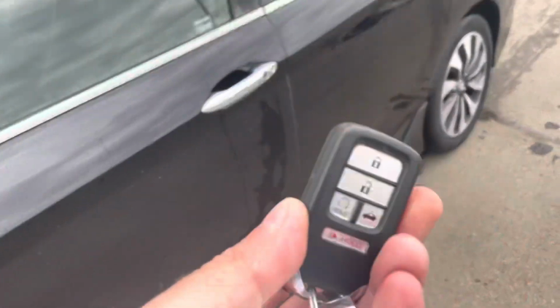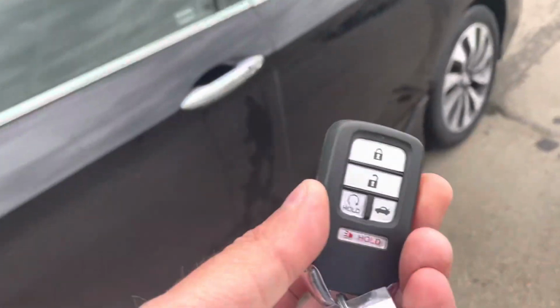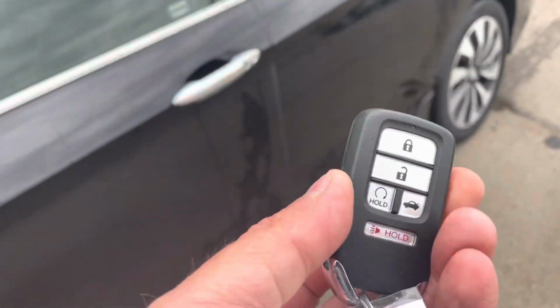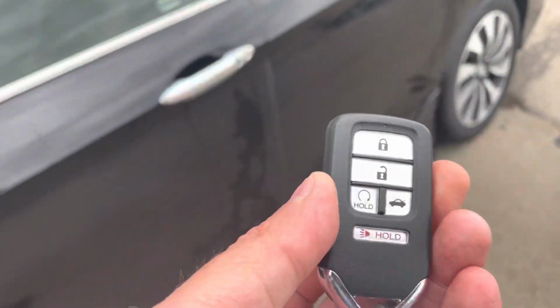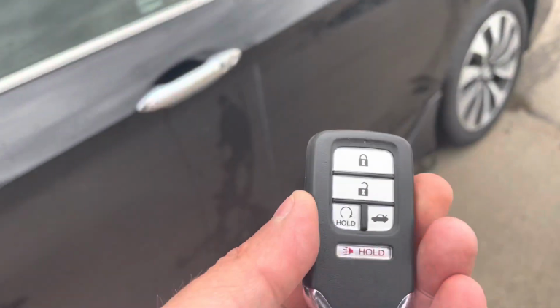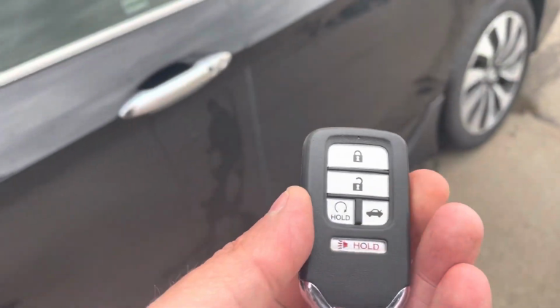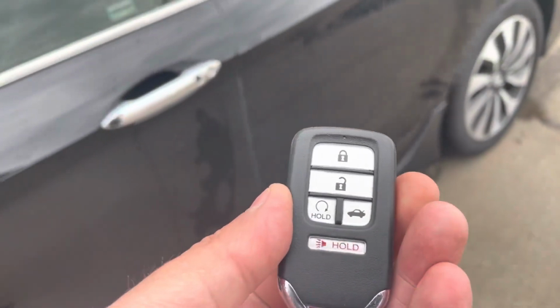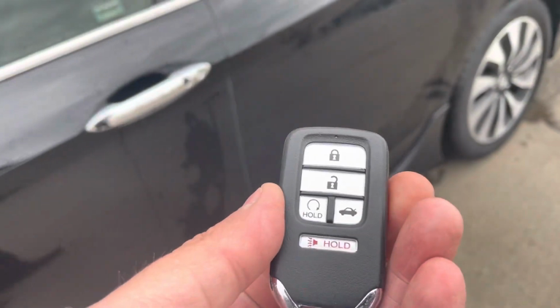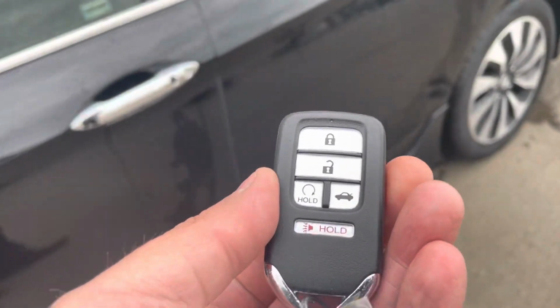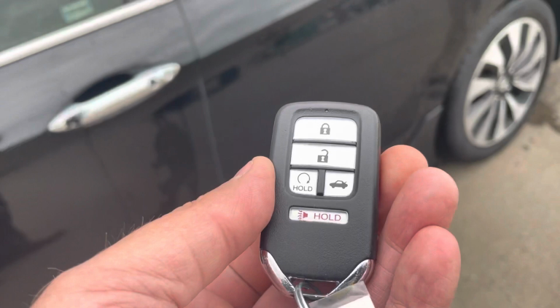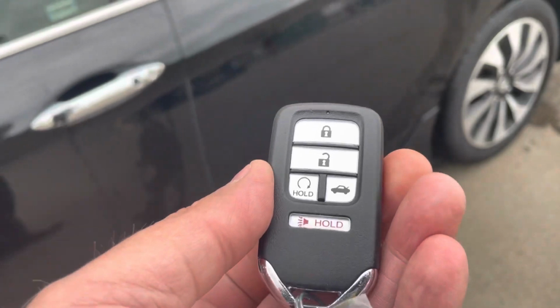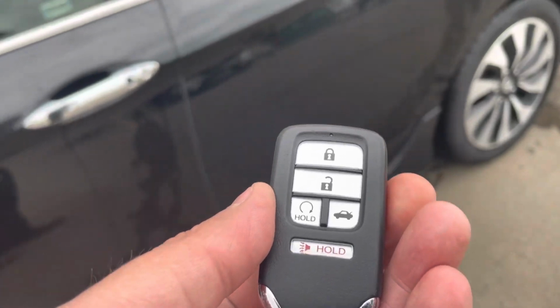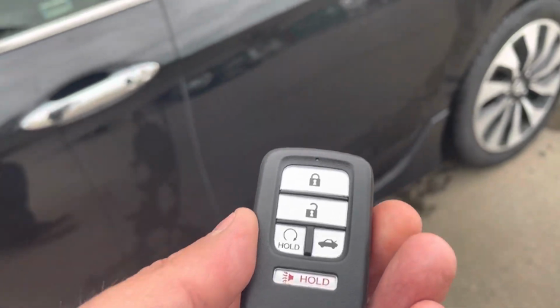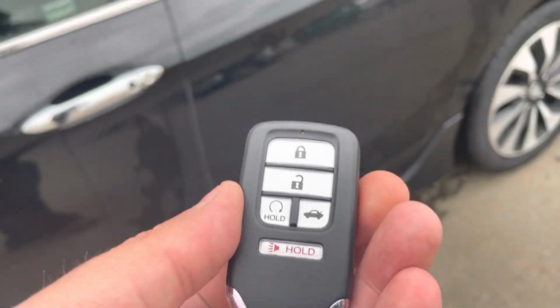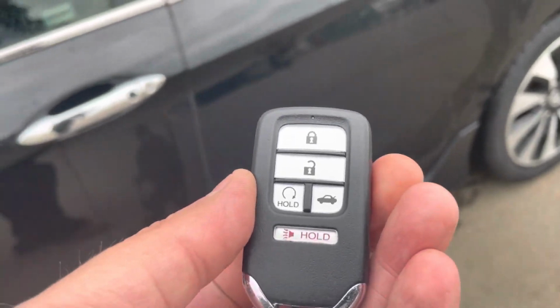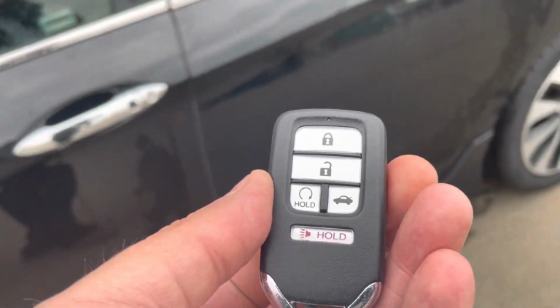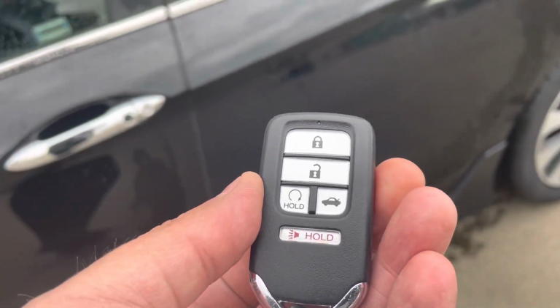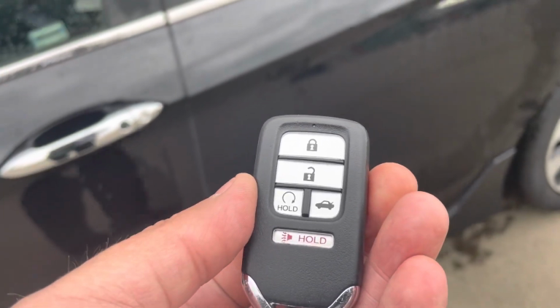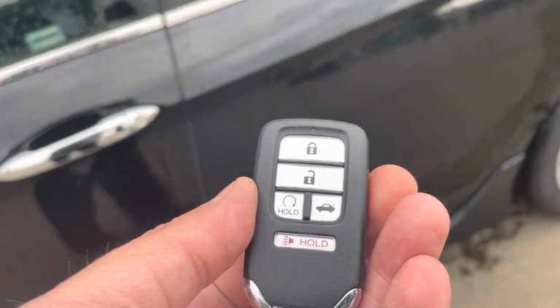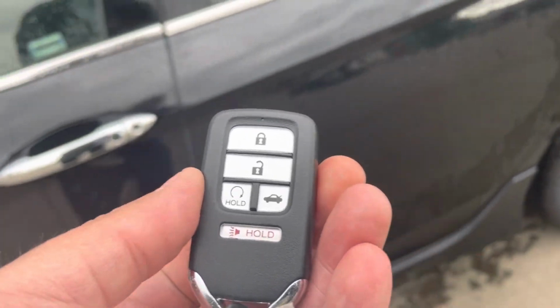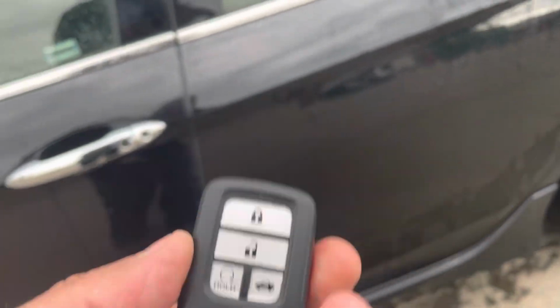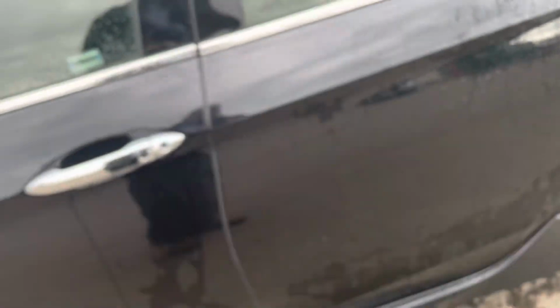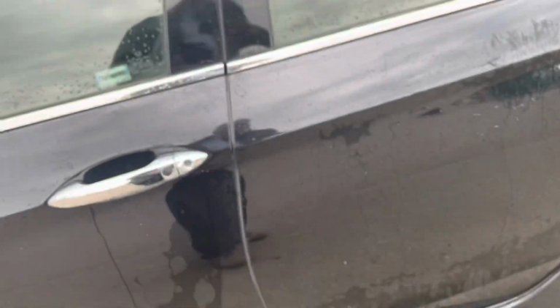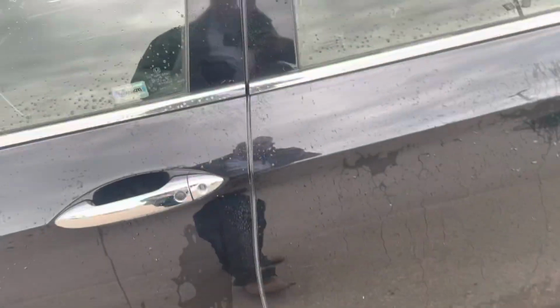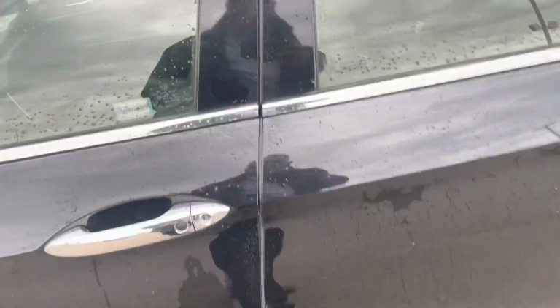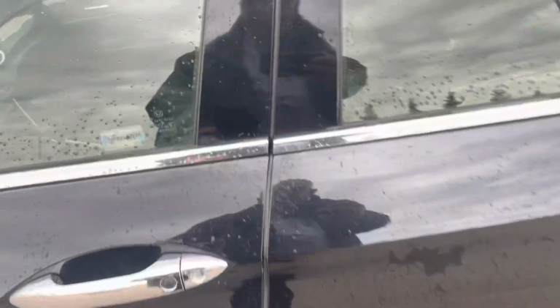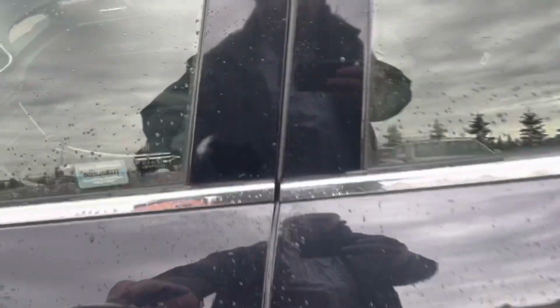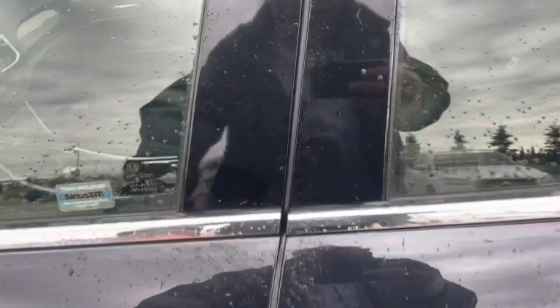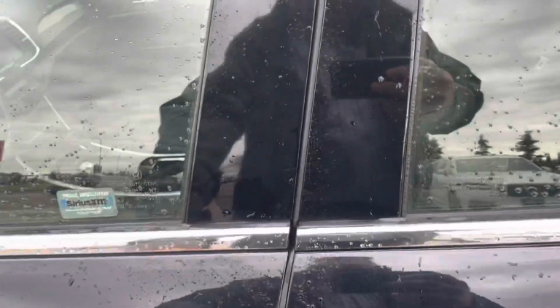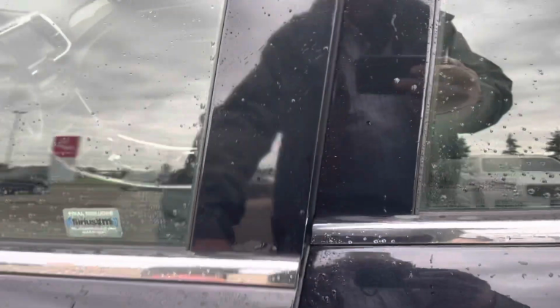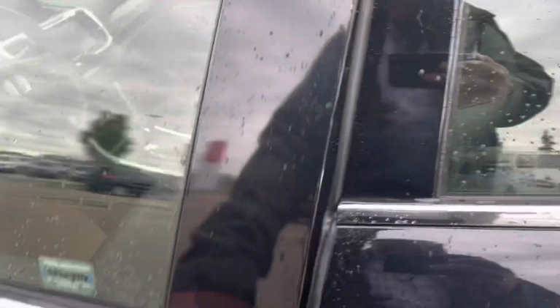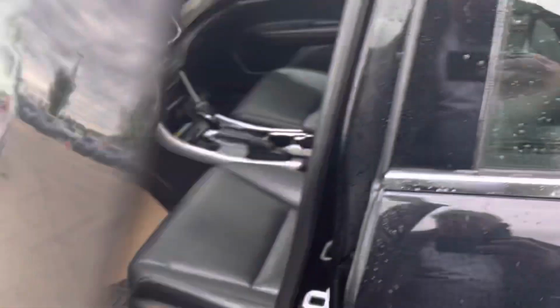This is the fob for the car. Of course, it's got remote start on it. There are two keys for this vehicle.